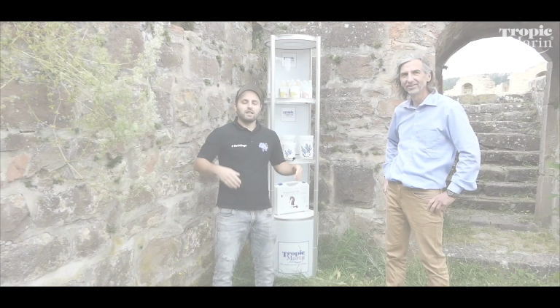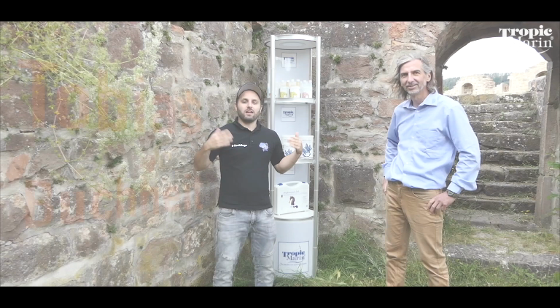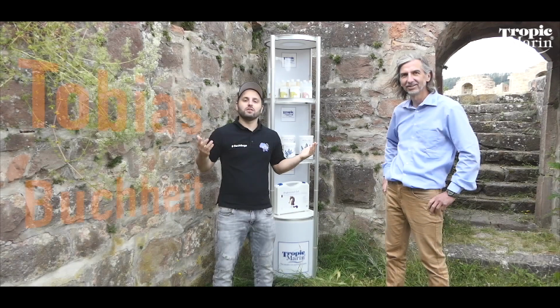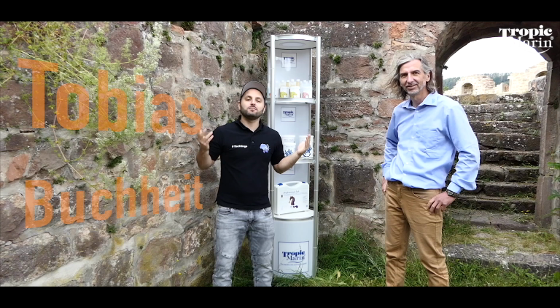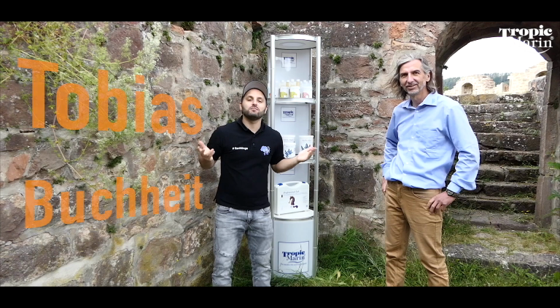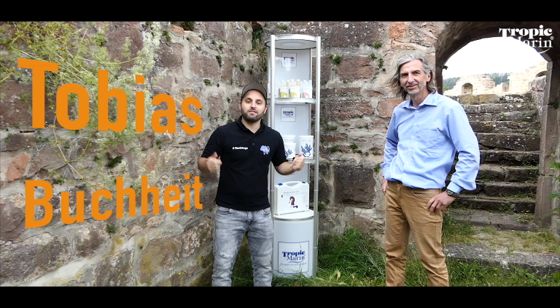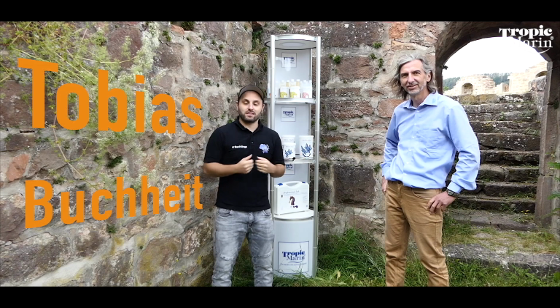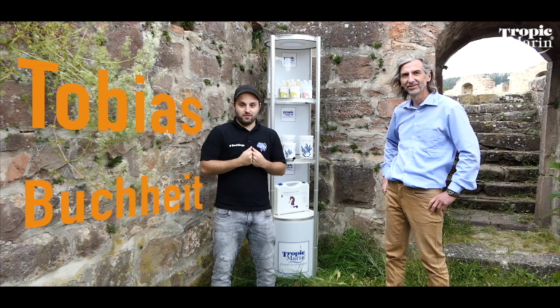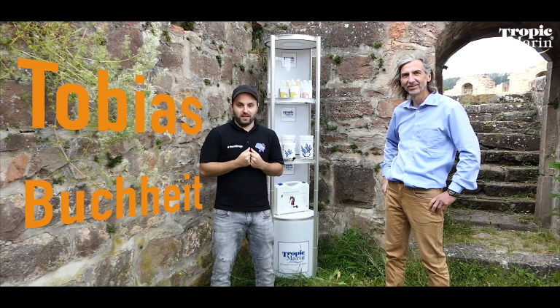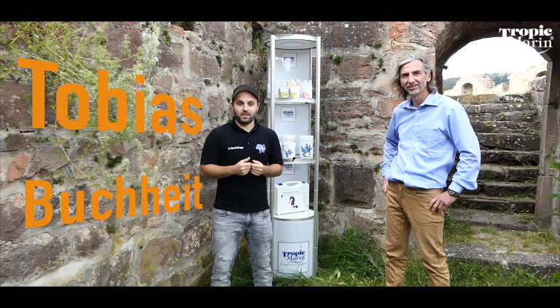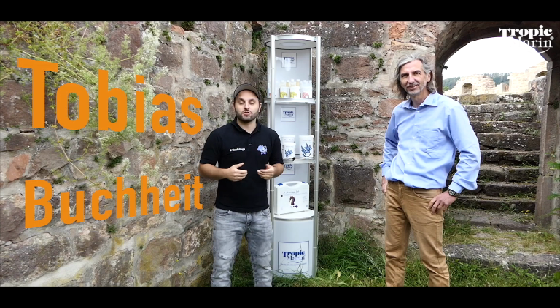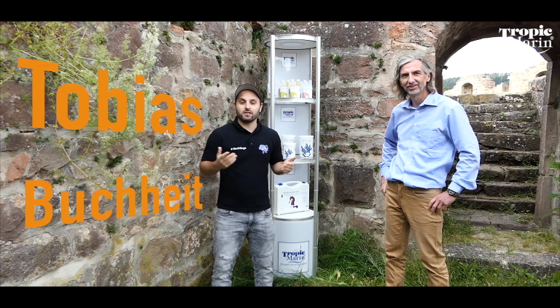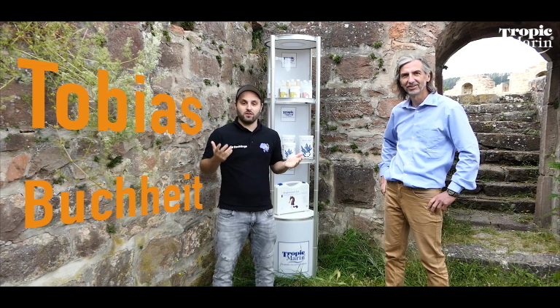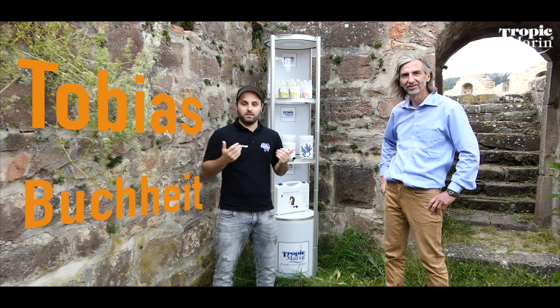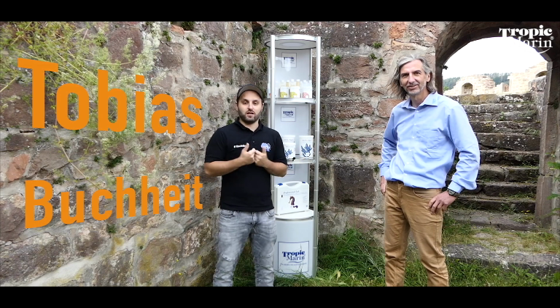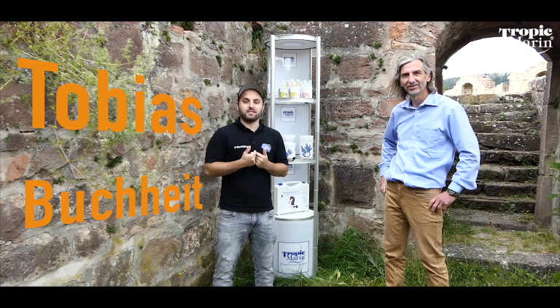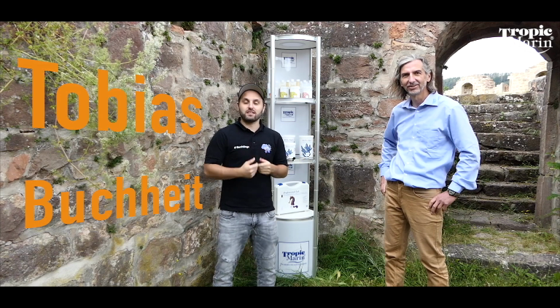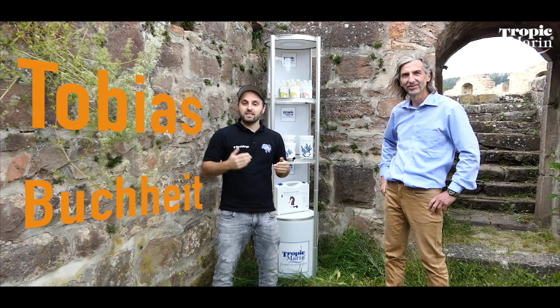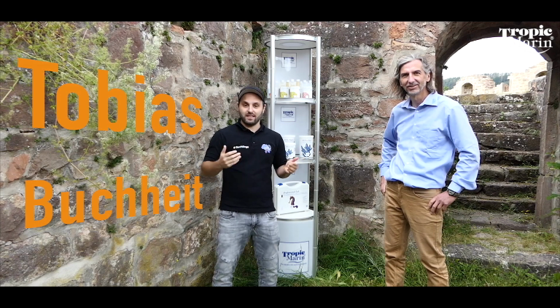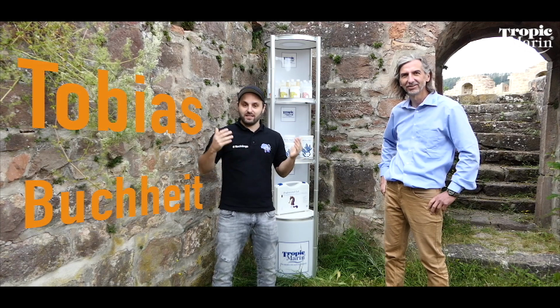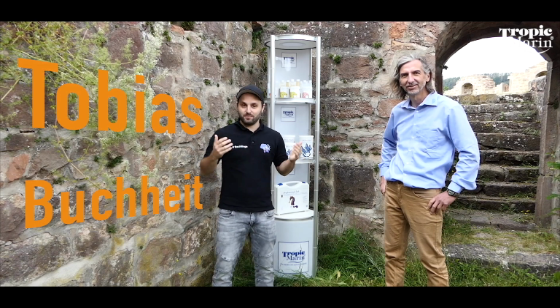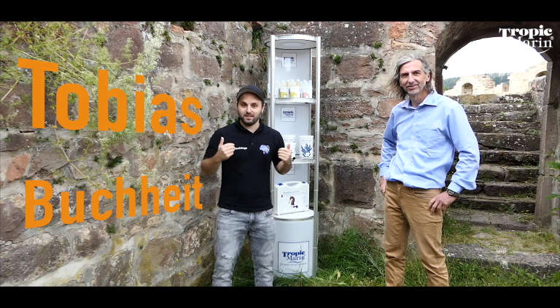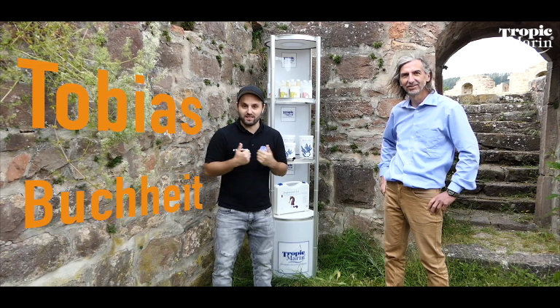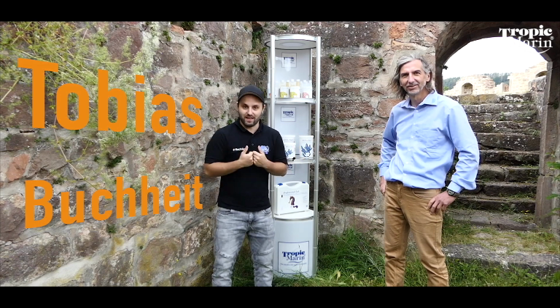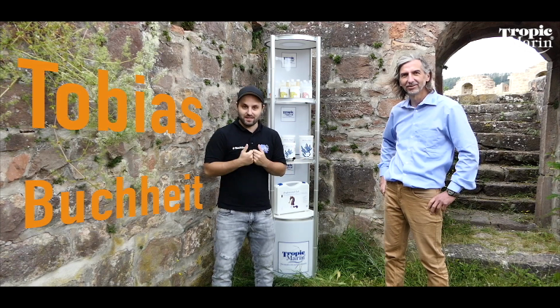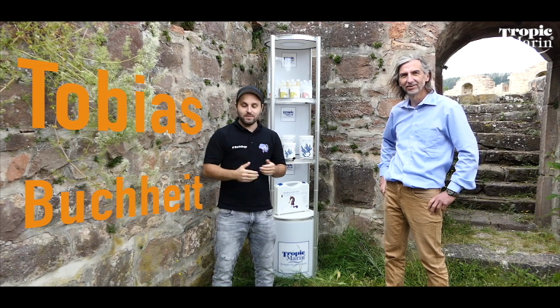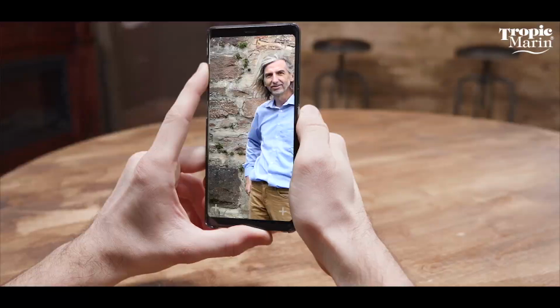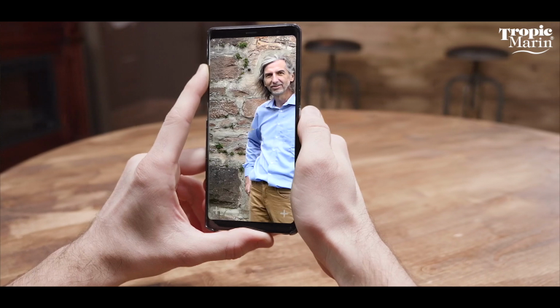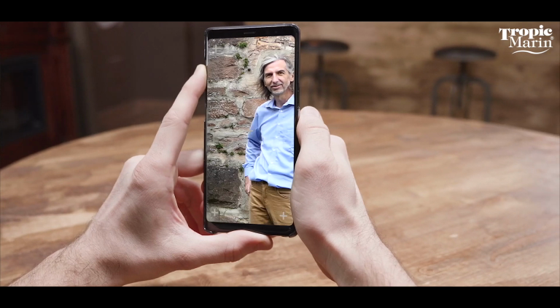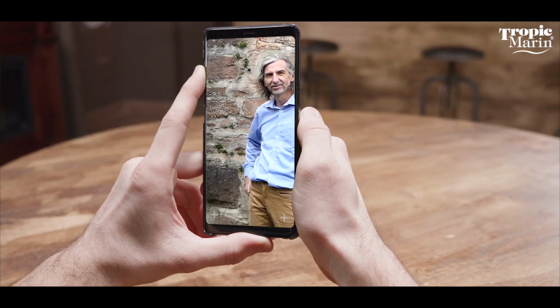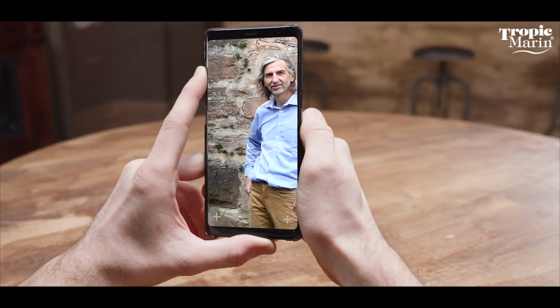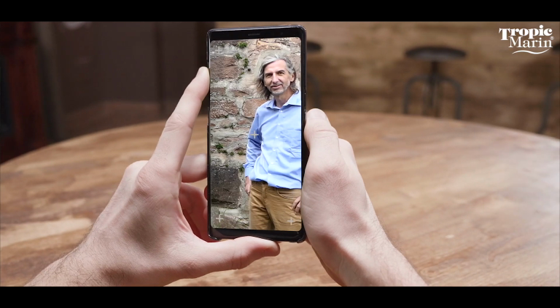Hello dear saltwater aquarists, it's great to have you back with us today. I have Hans Werner Balling with me again.